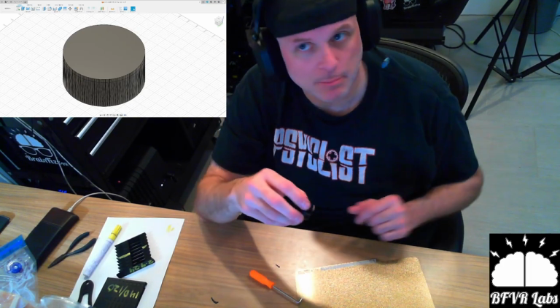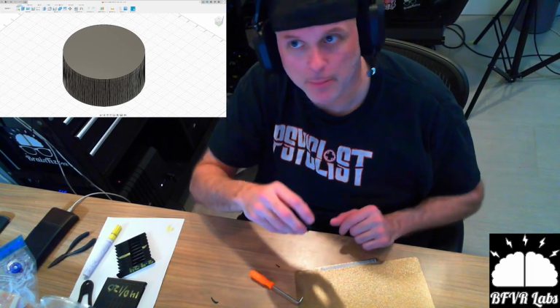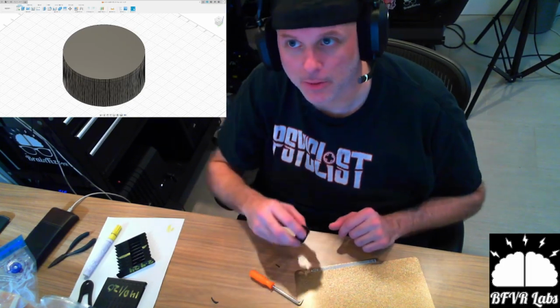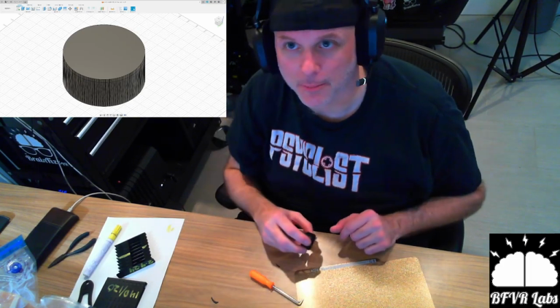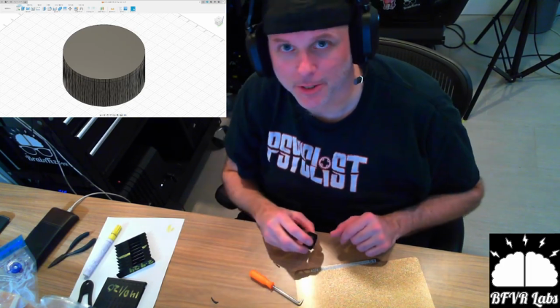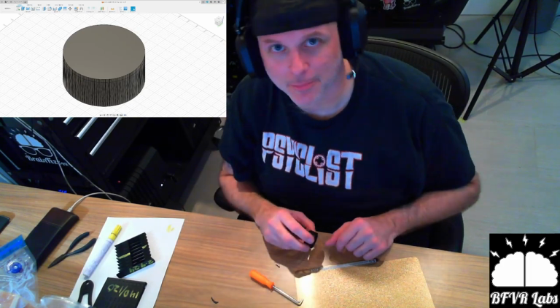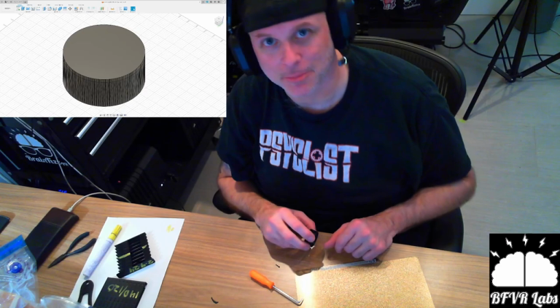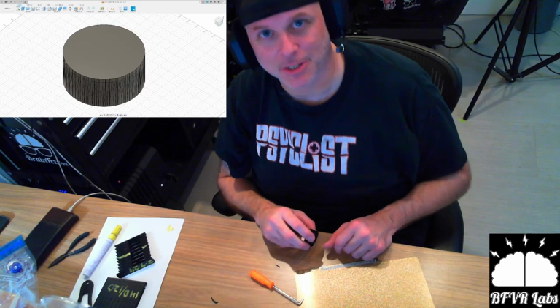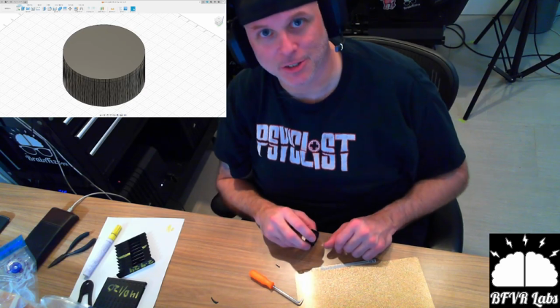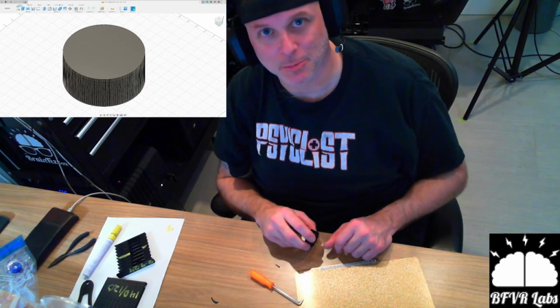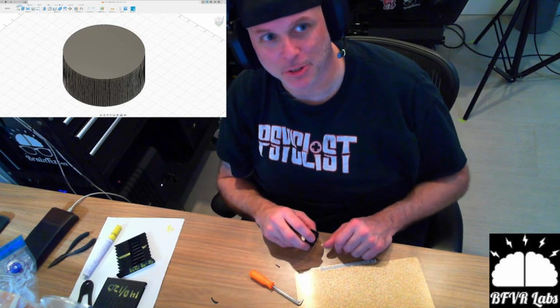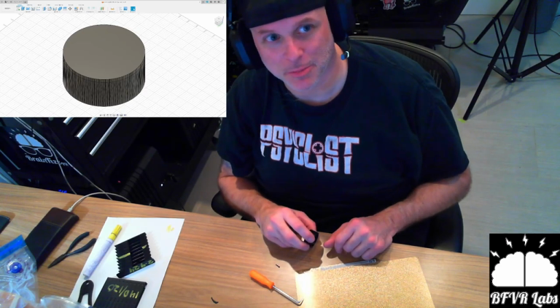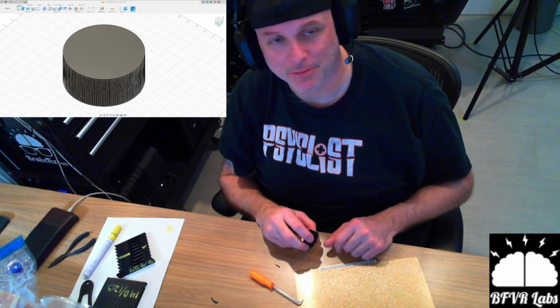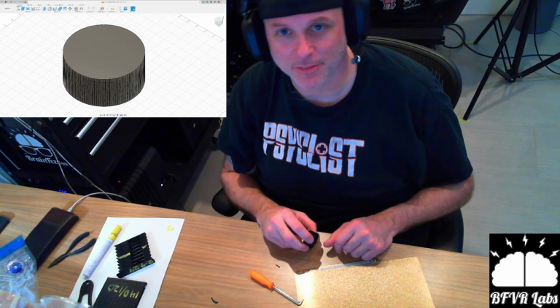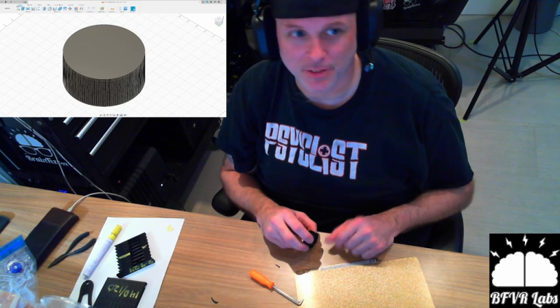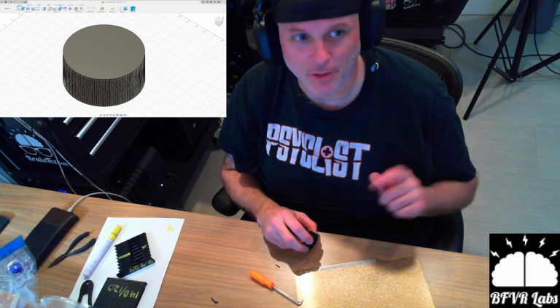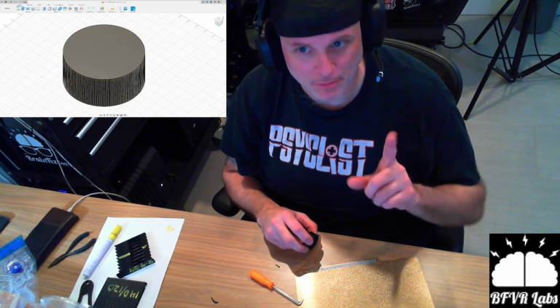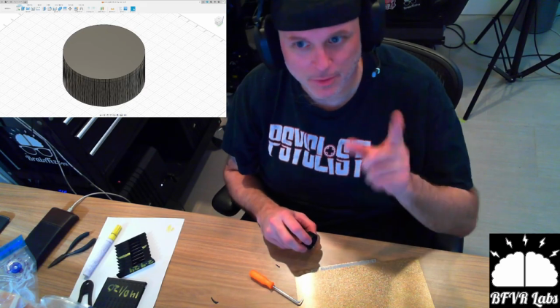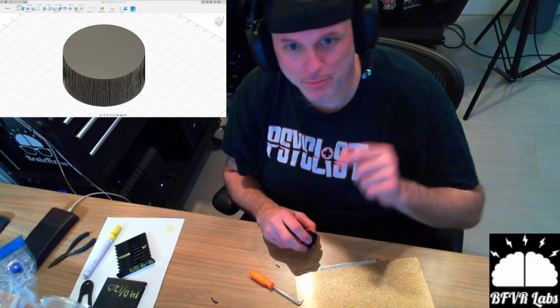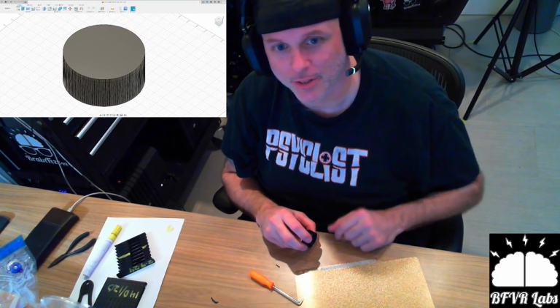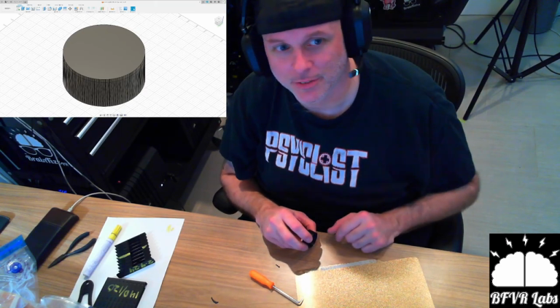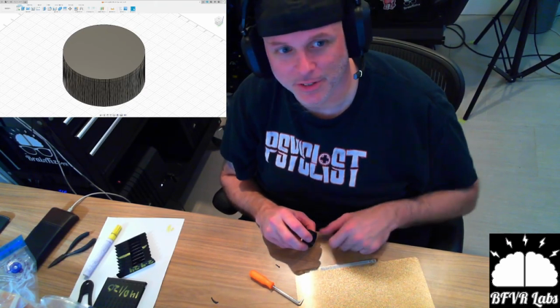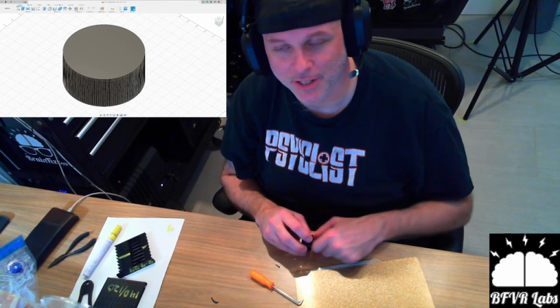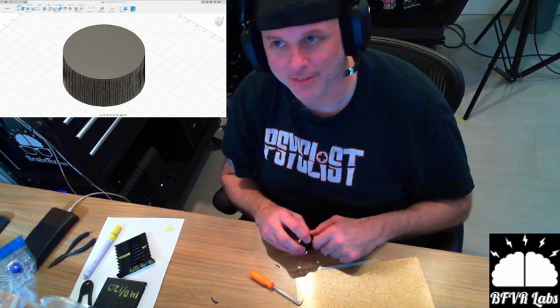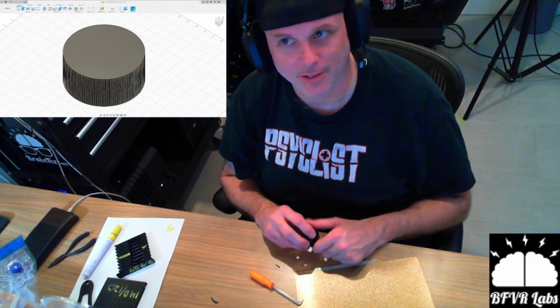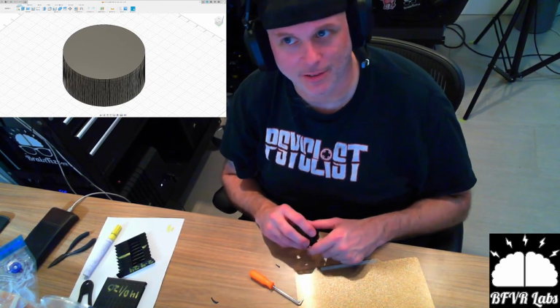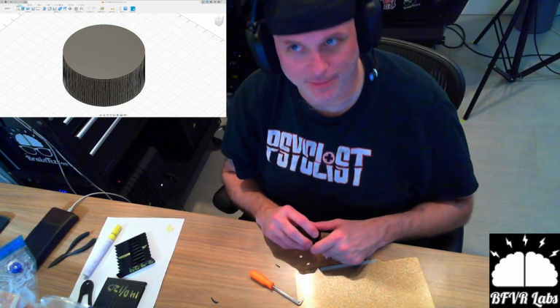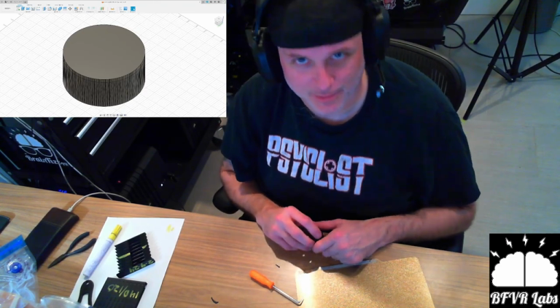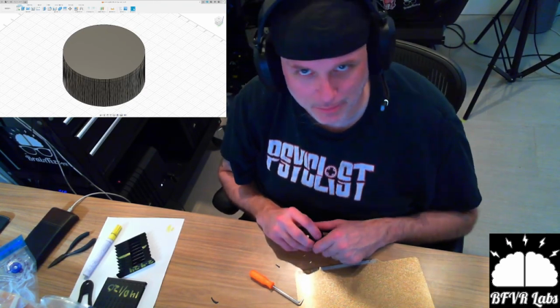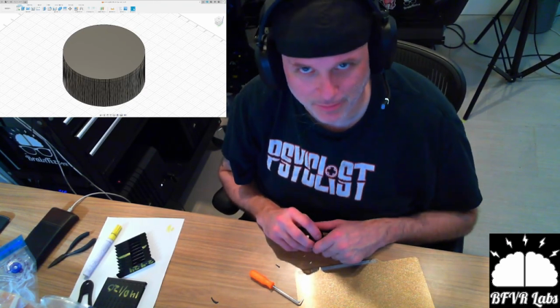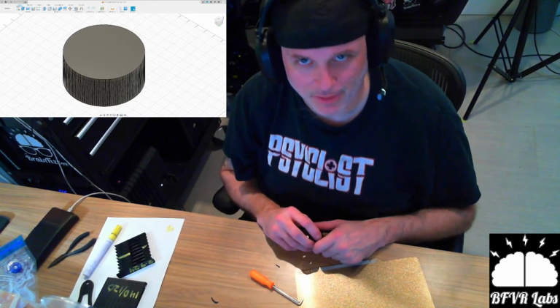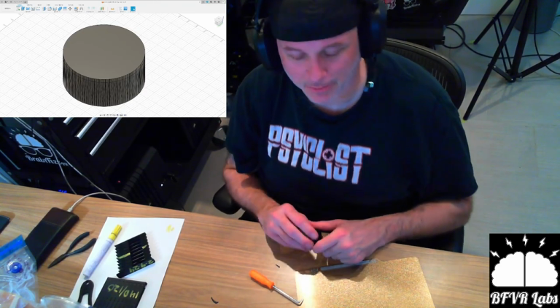Bambu Labs carbon machines are supposed to be print-and-forget. Yeah, don't believe the hype.